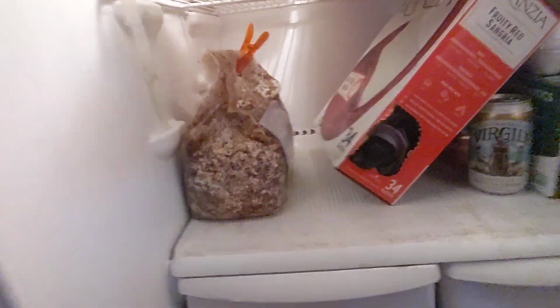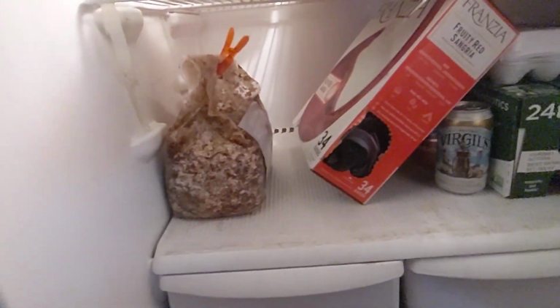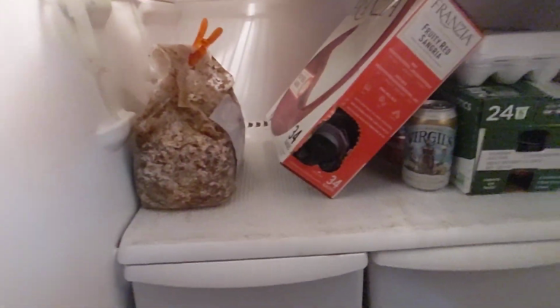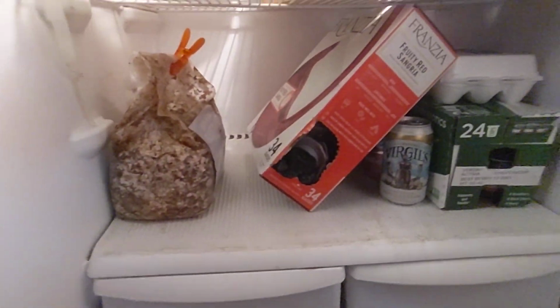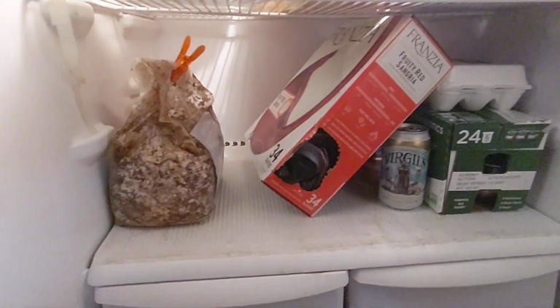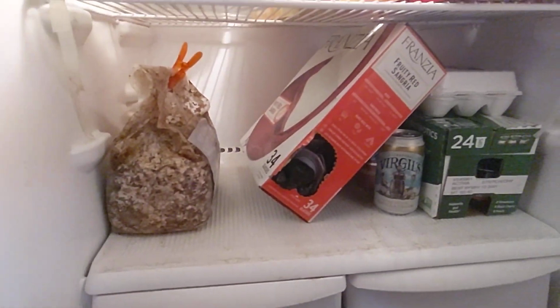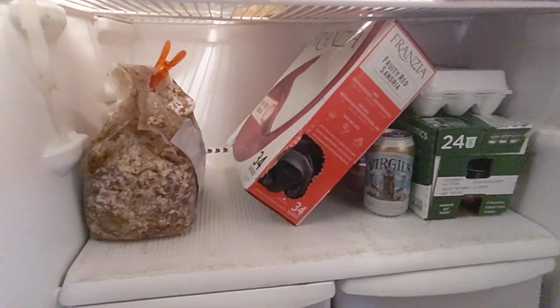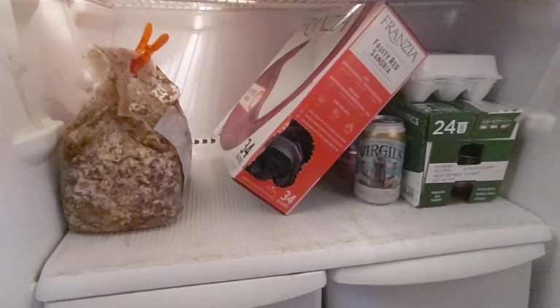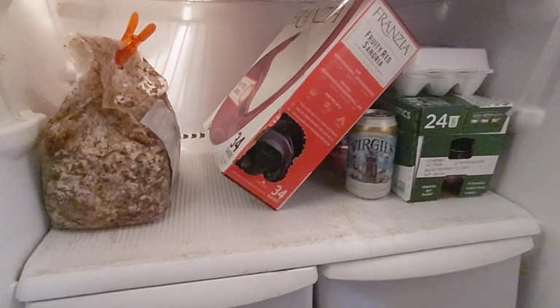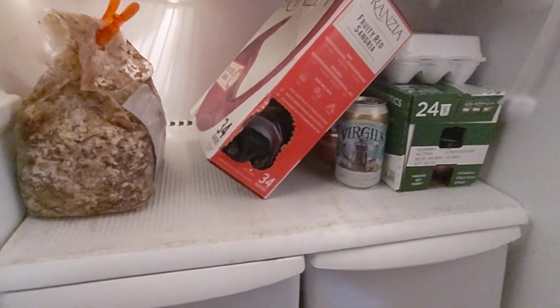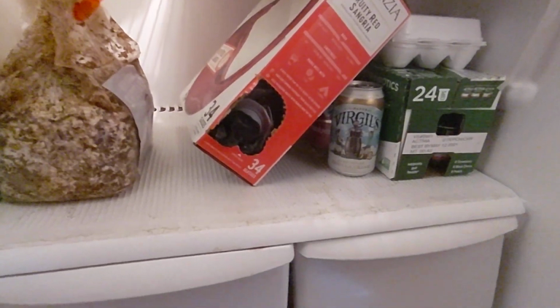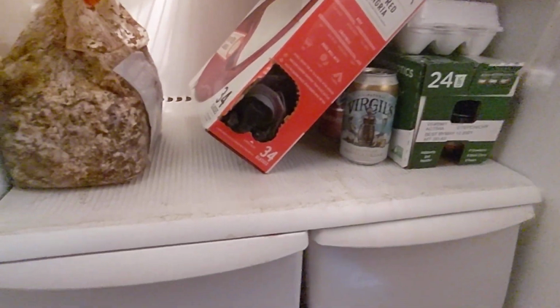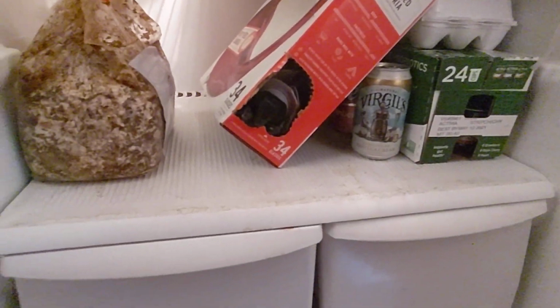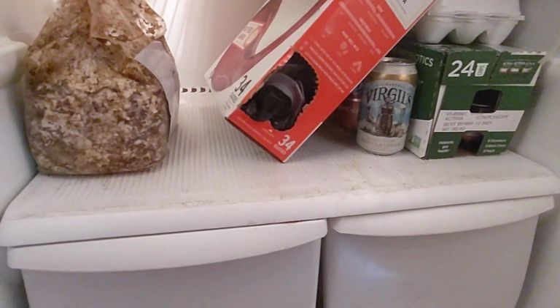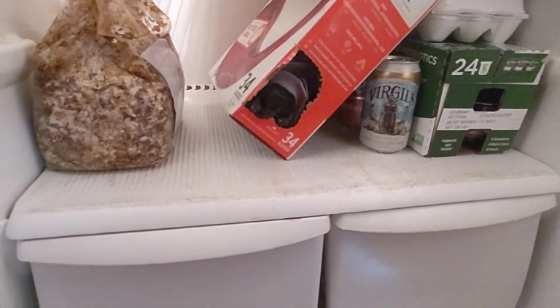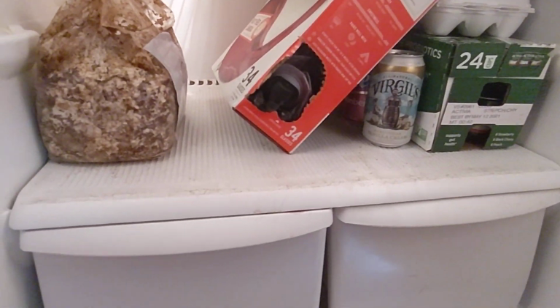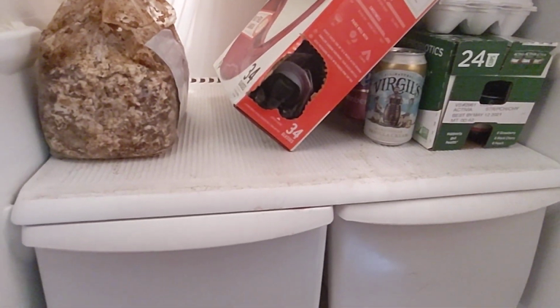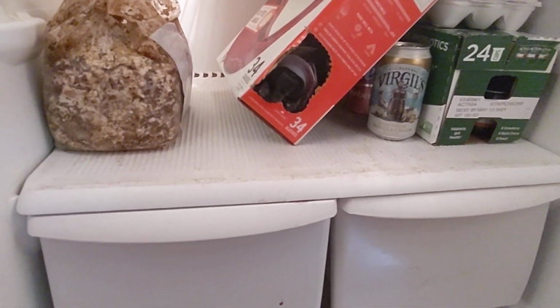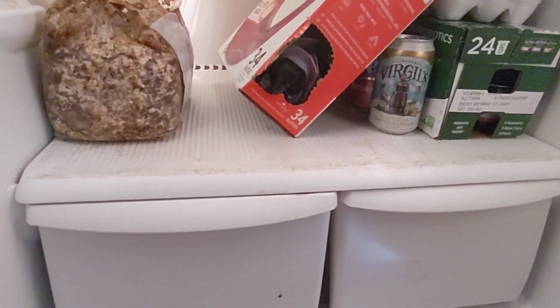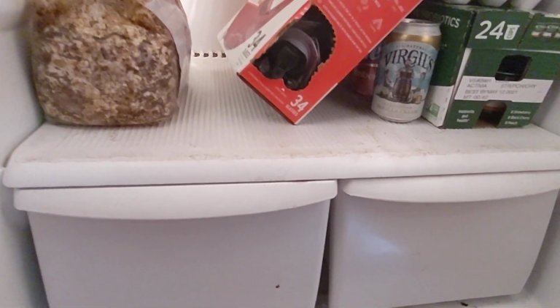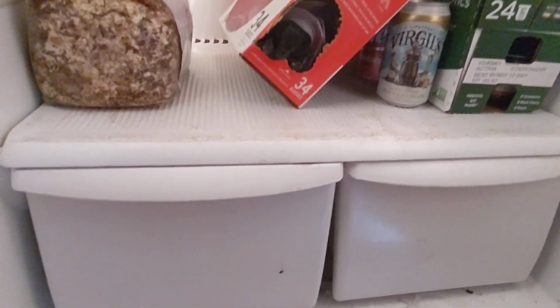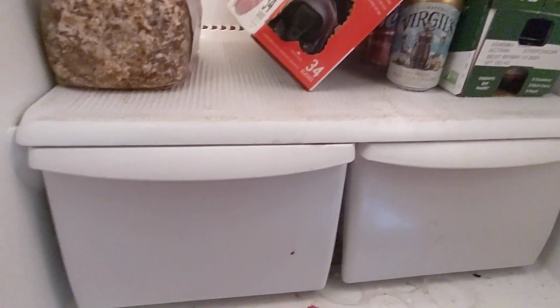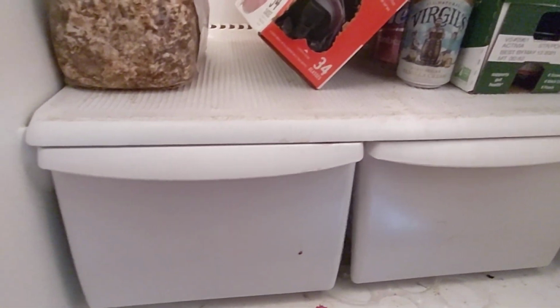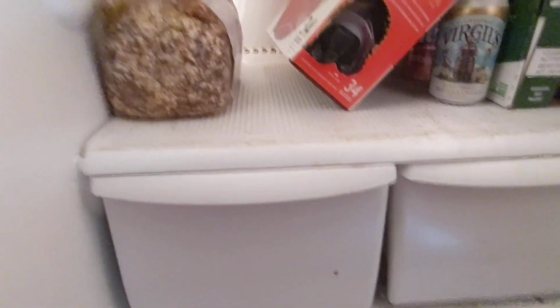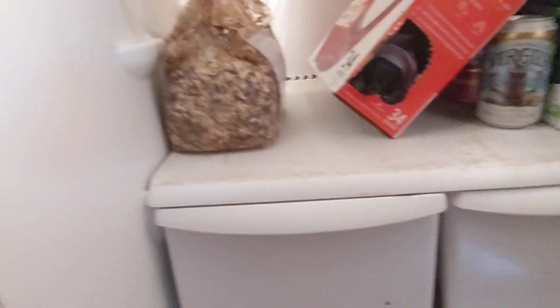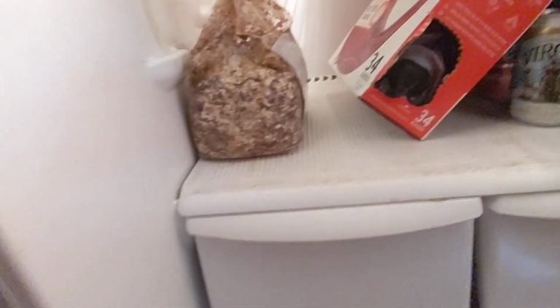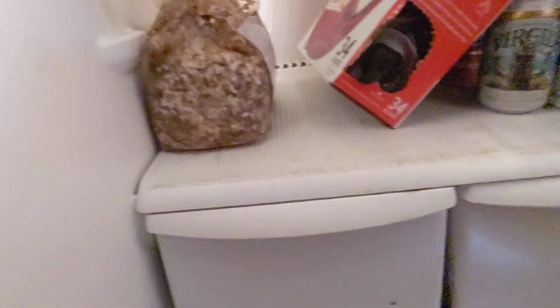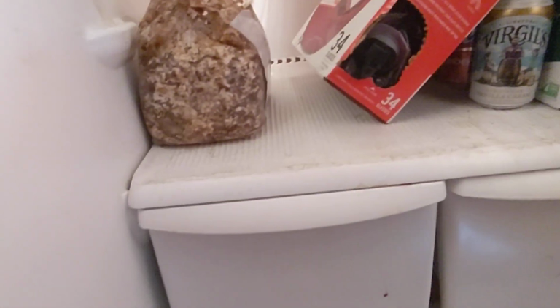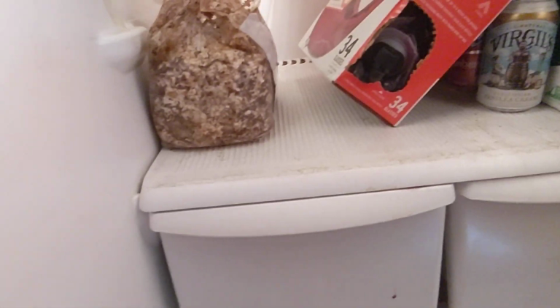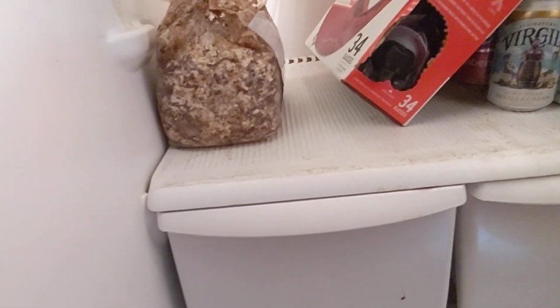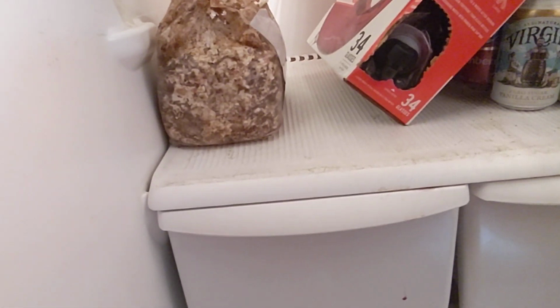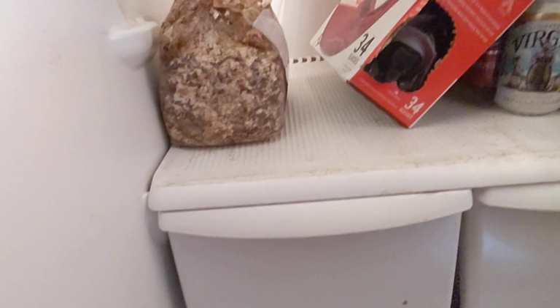I'm probably gonna end it here and I'll be back tomorrow morning when I take it out. See ya.